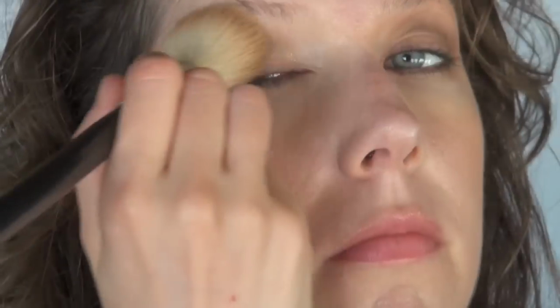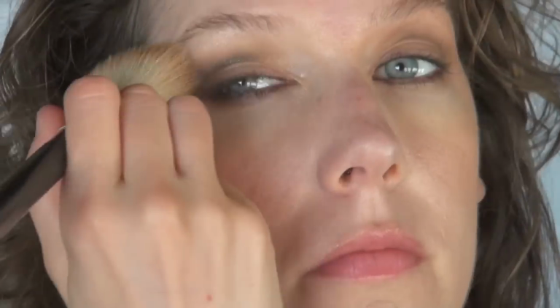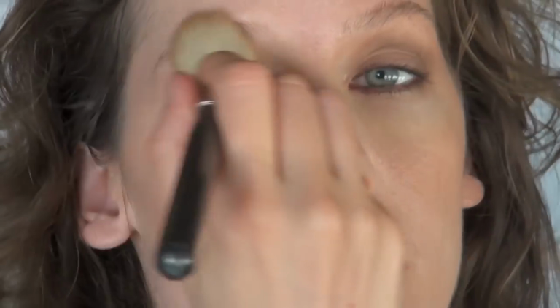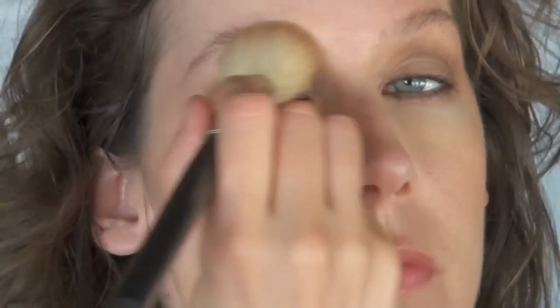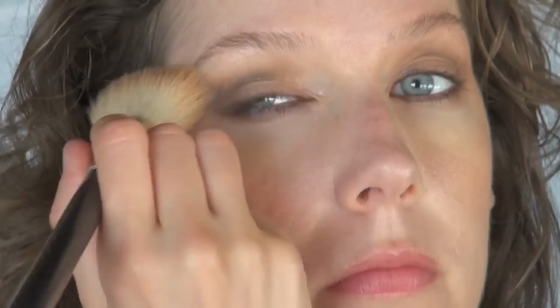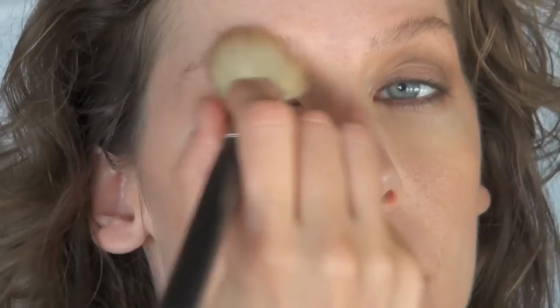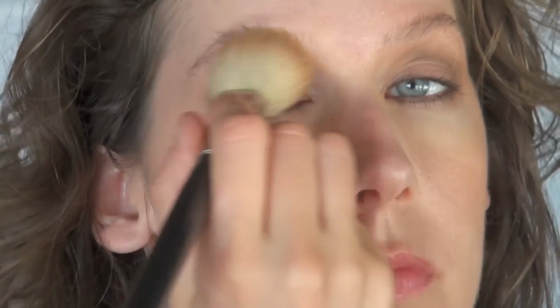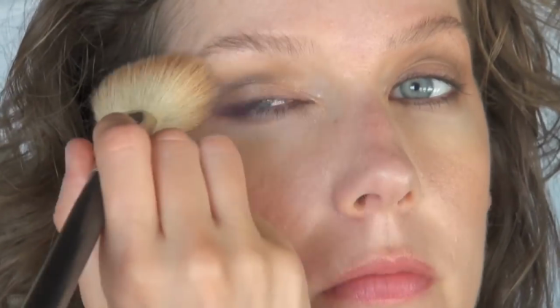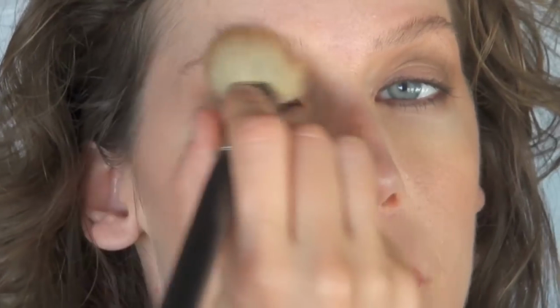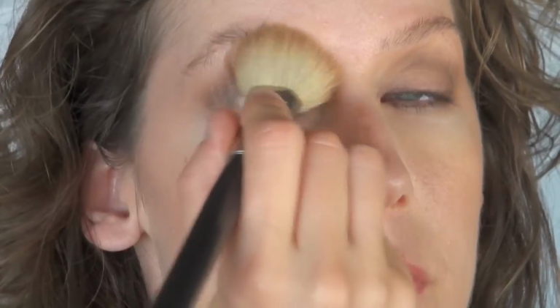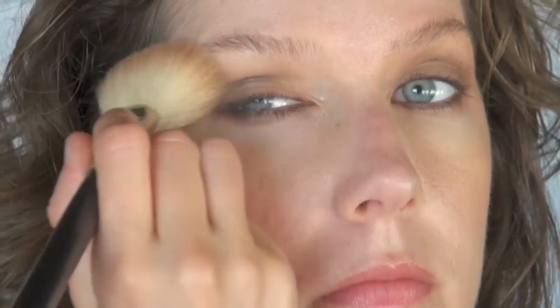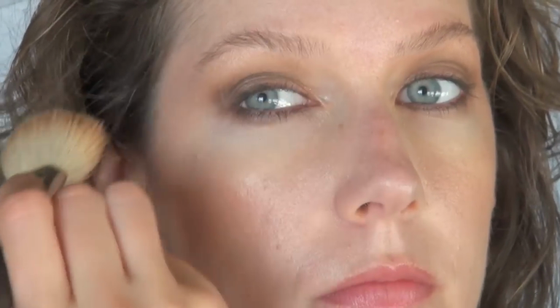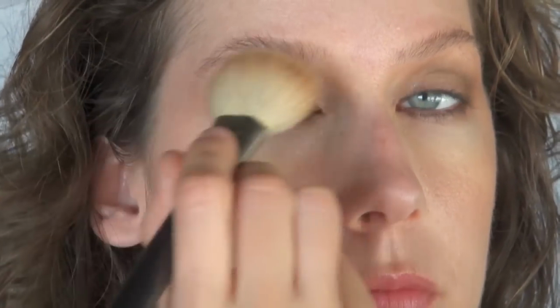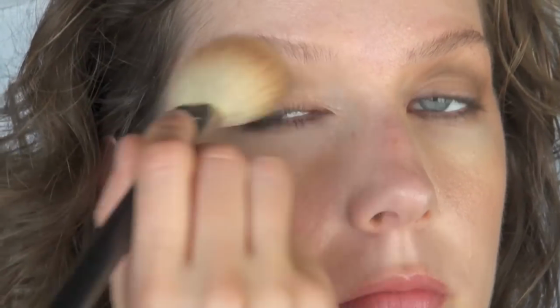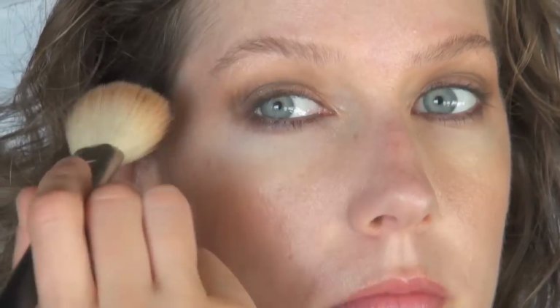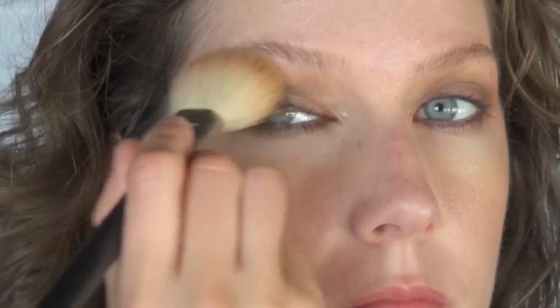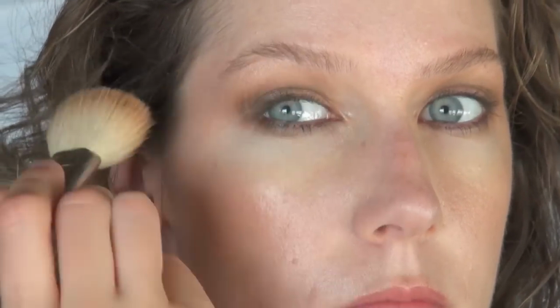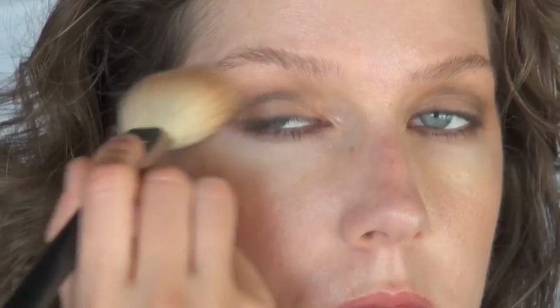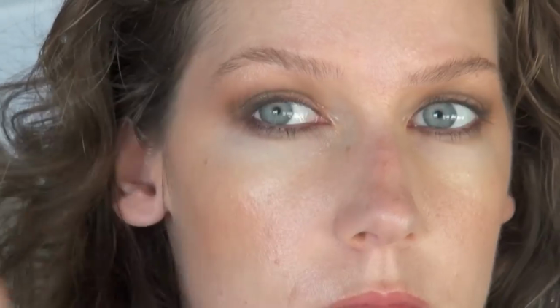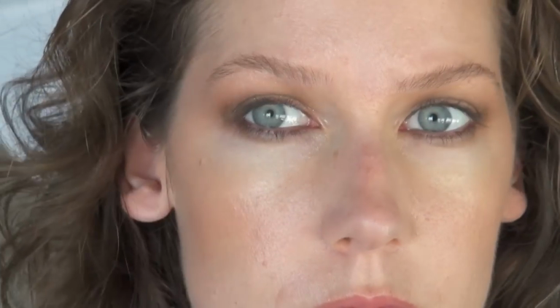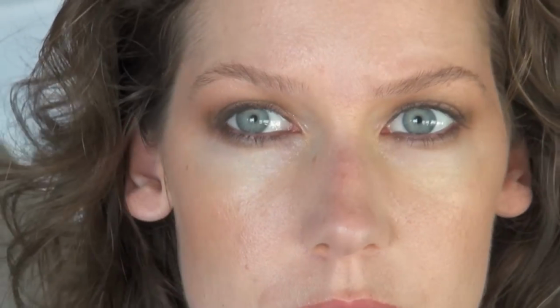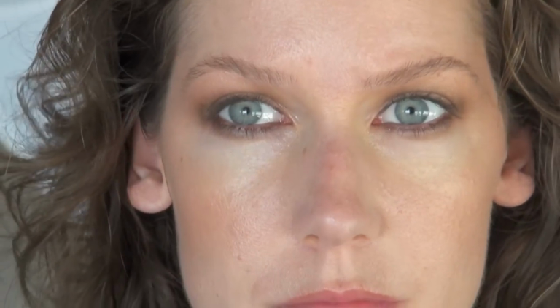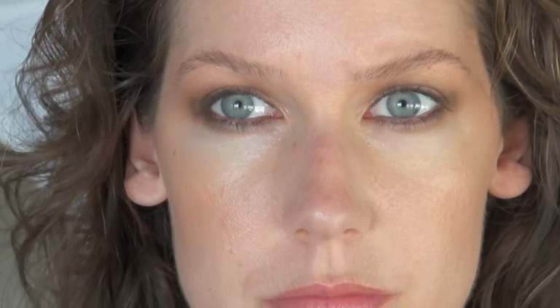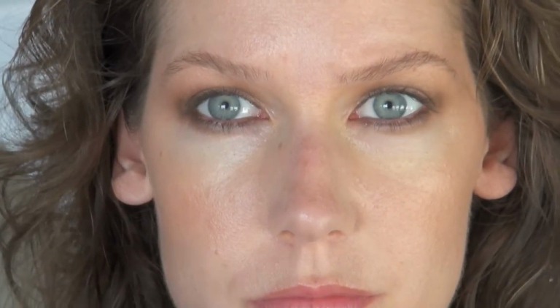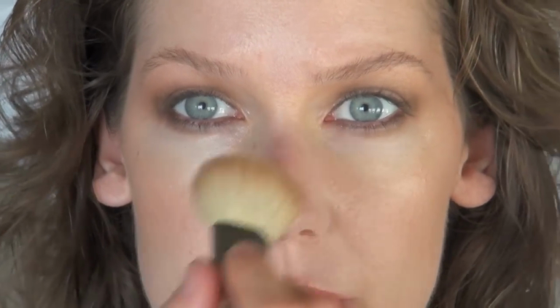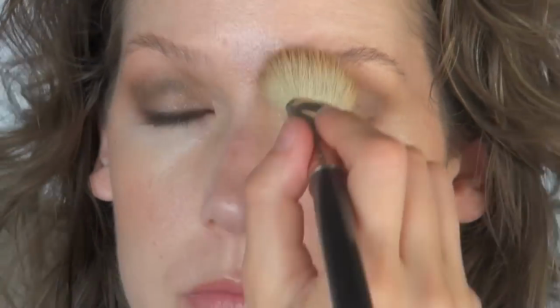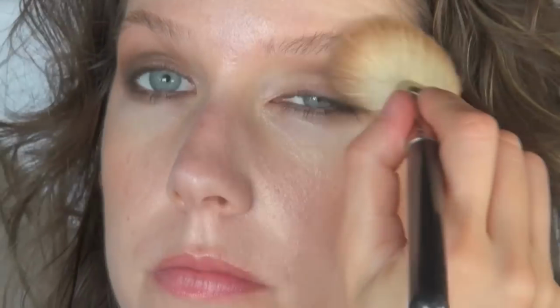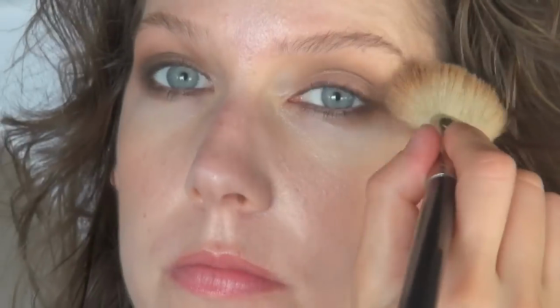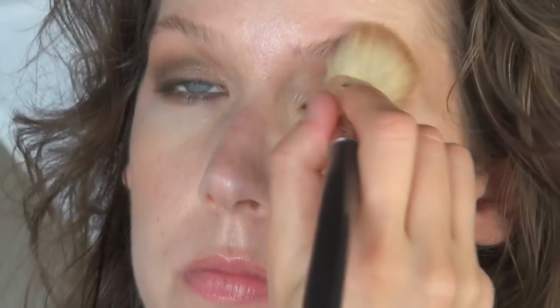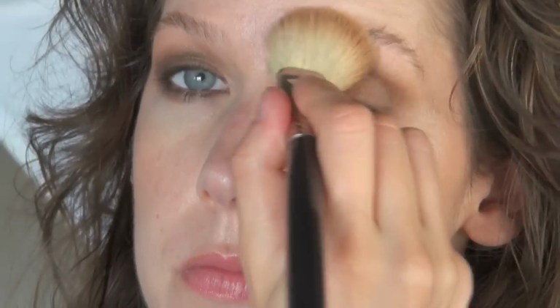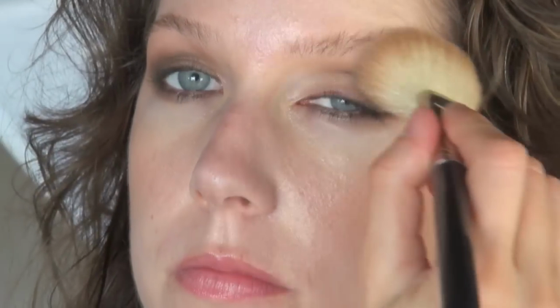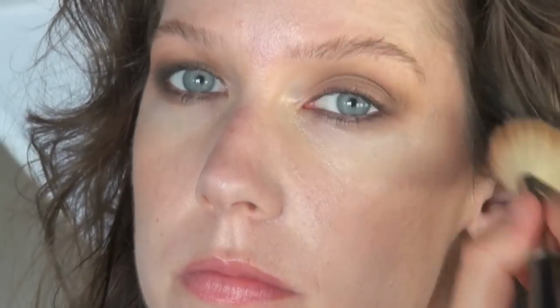One of my favorite tricks is to use a blush brush with some bronzer on it to really diffuse out the smokey eye.